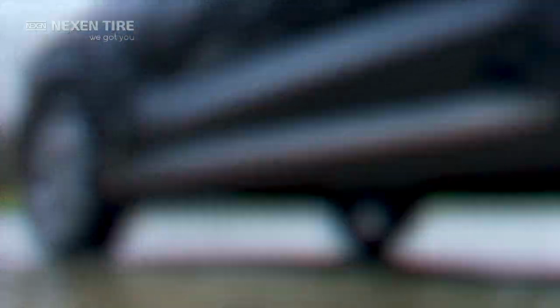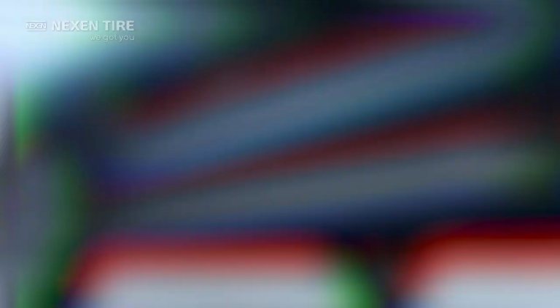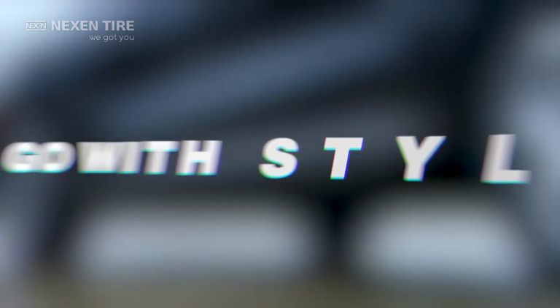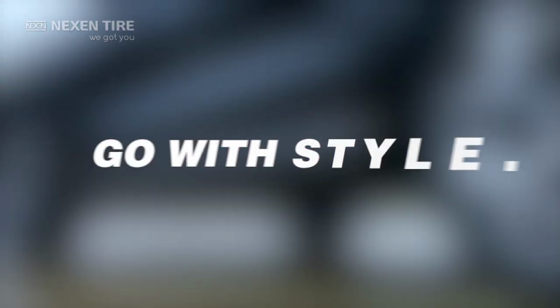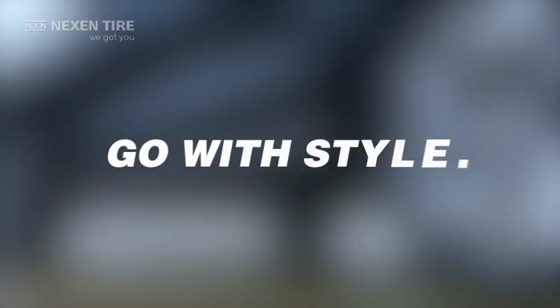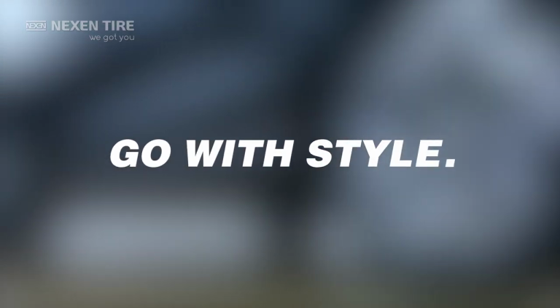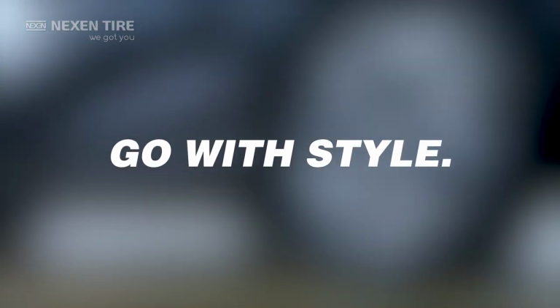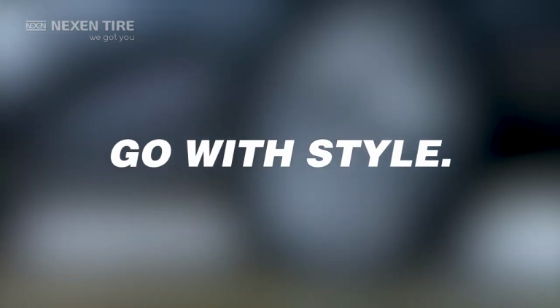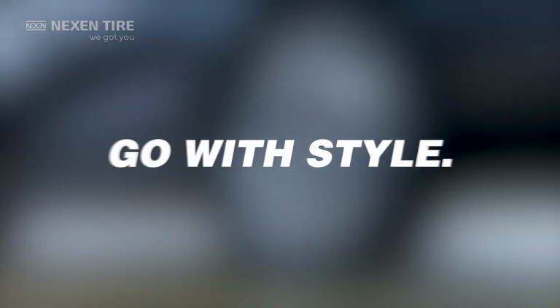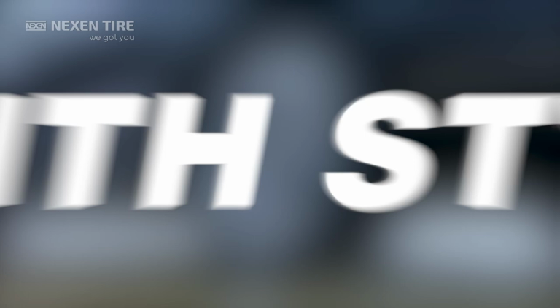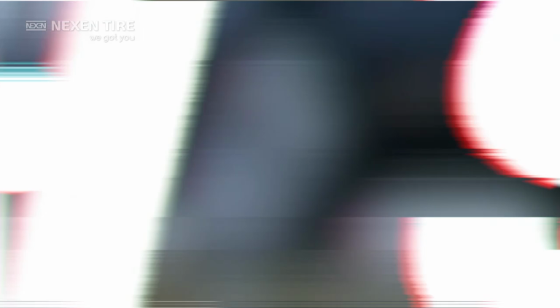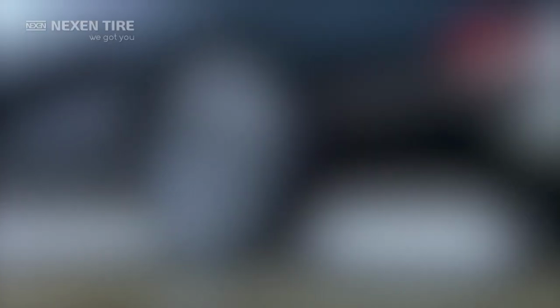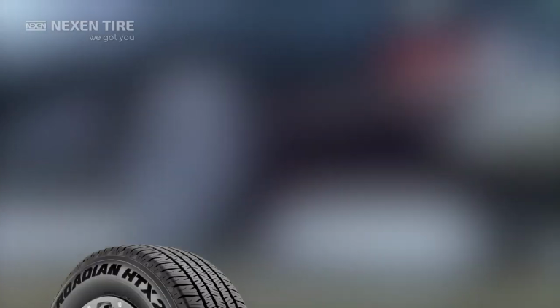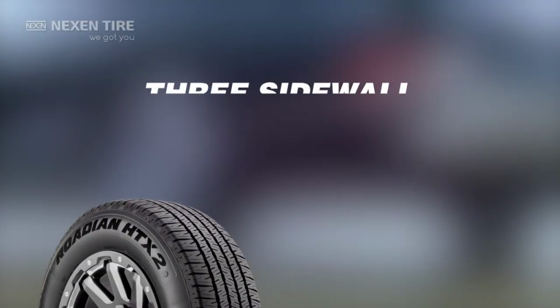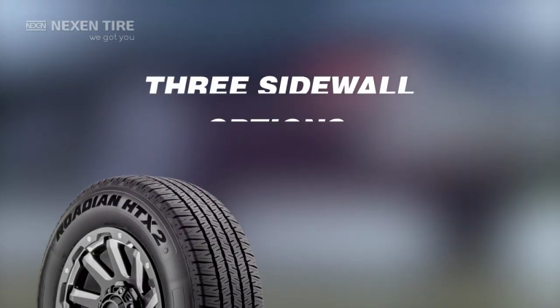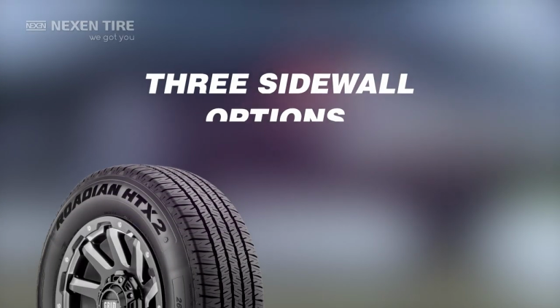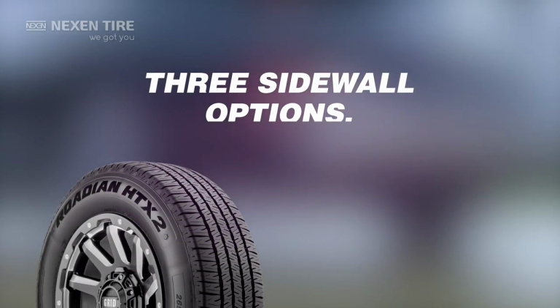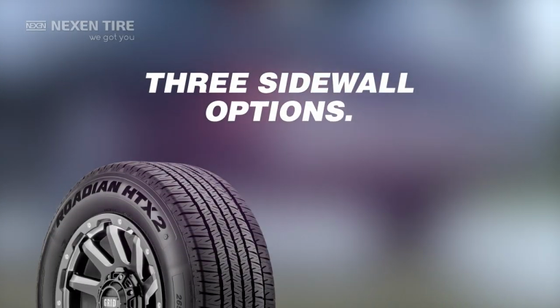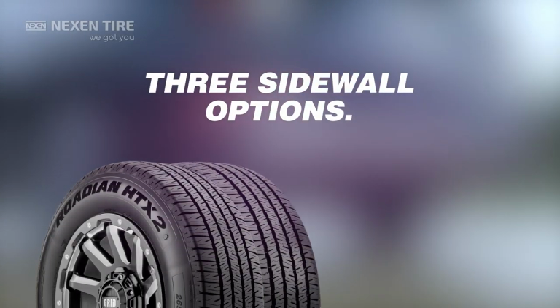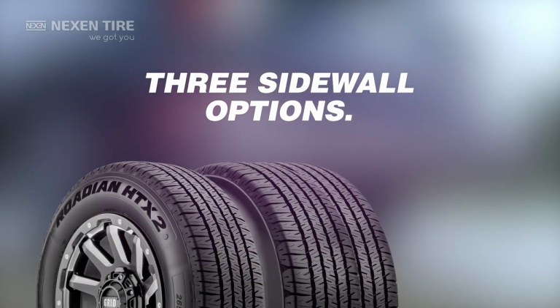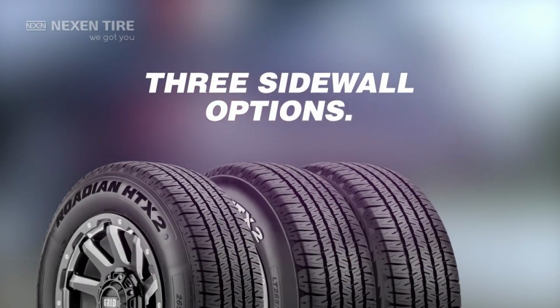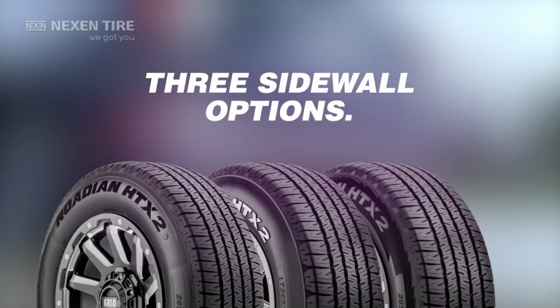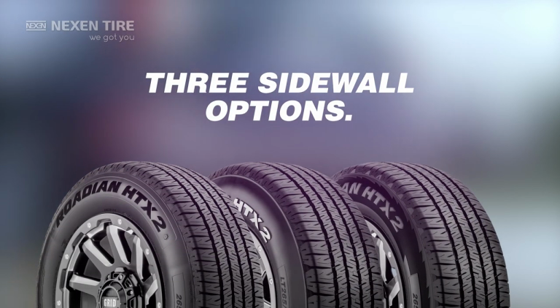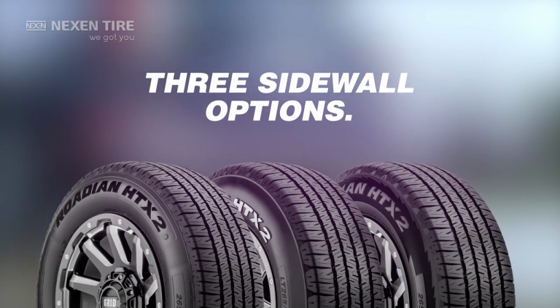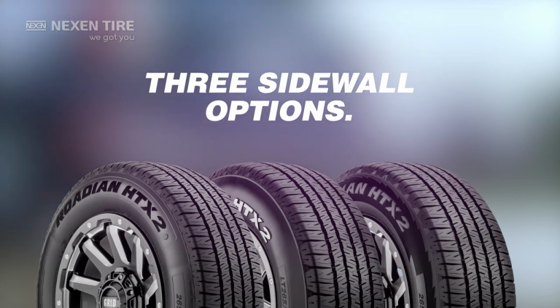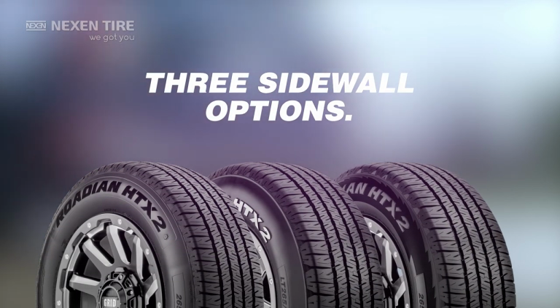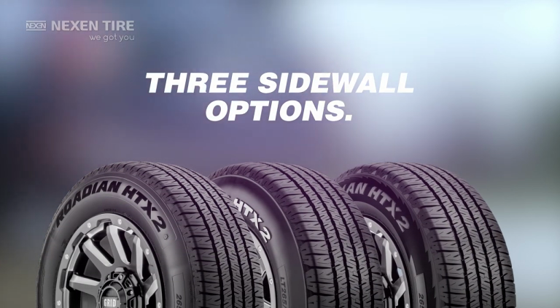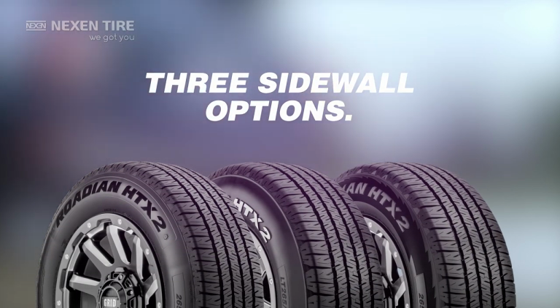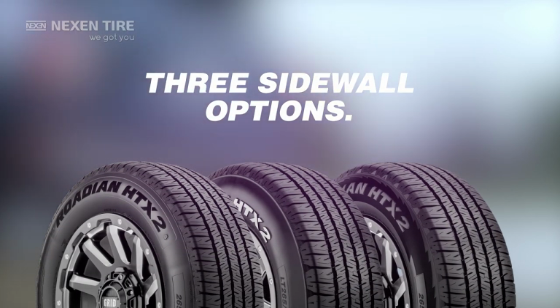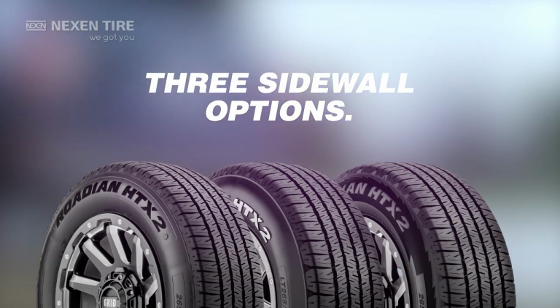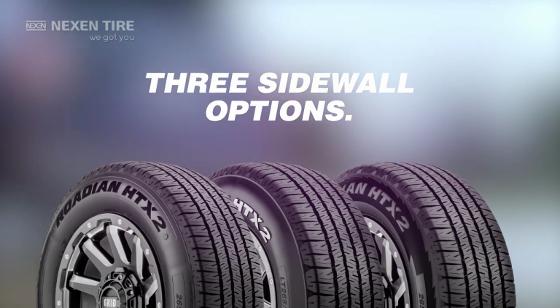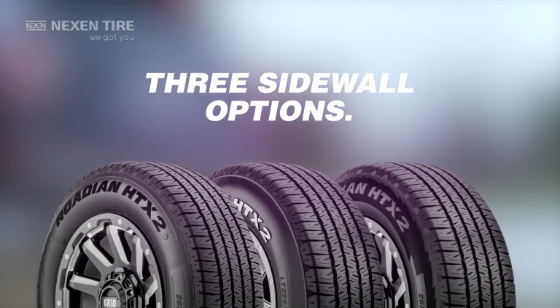Go with style. With three sidewall options, you can customize to your personality.